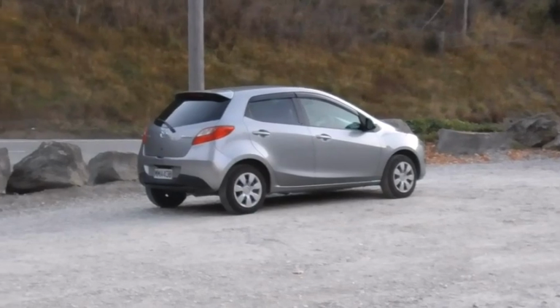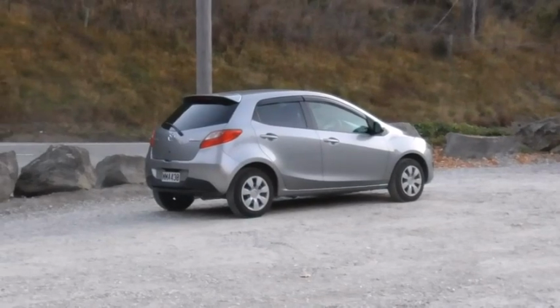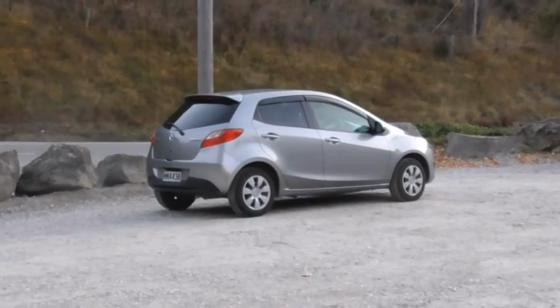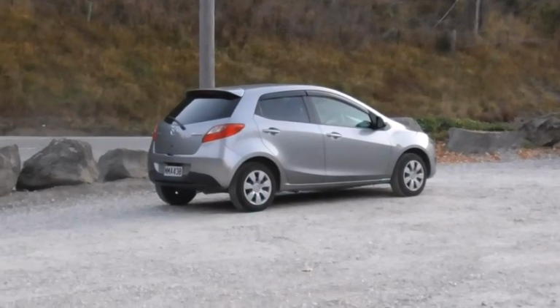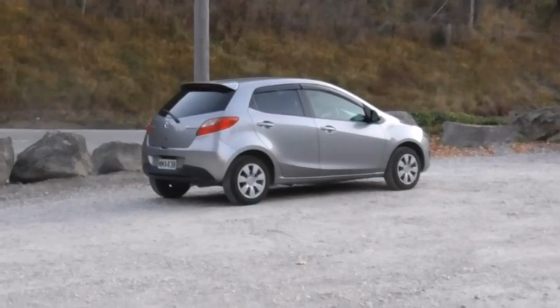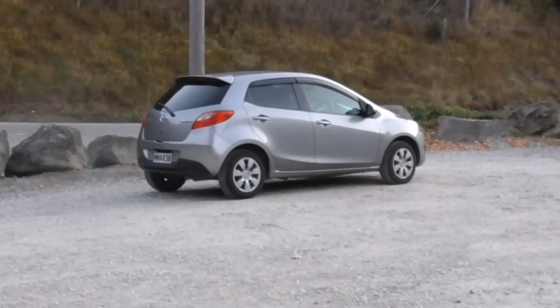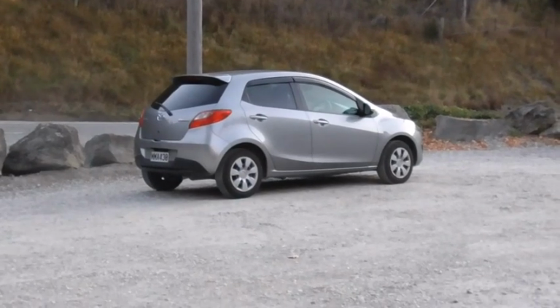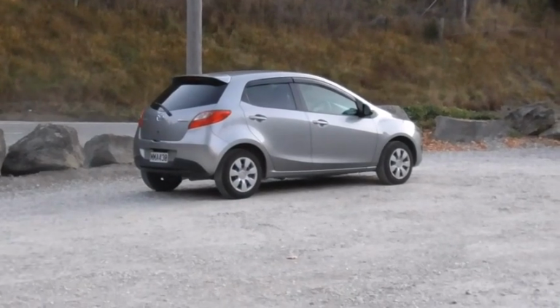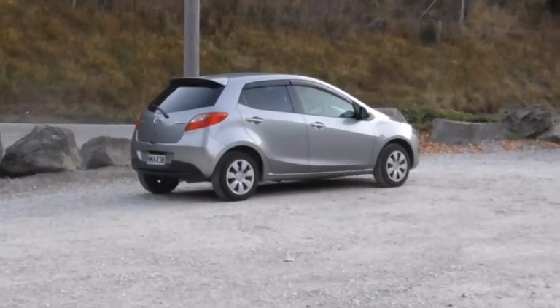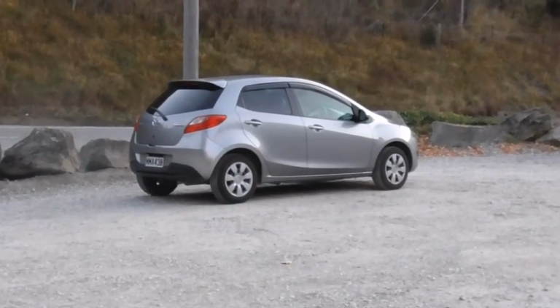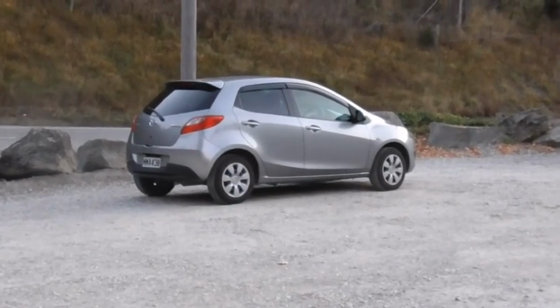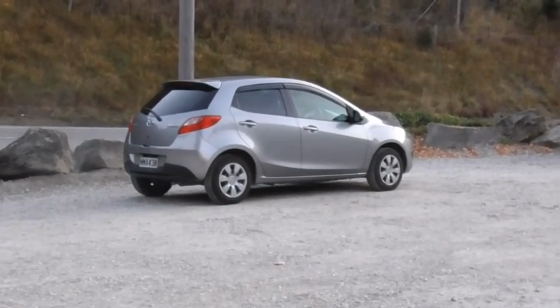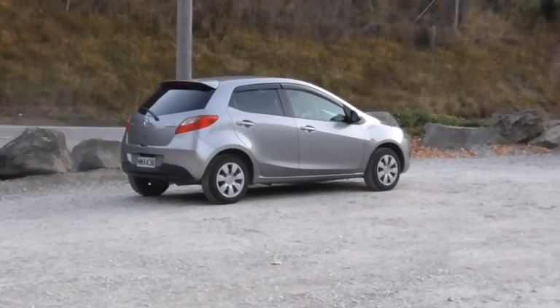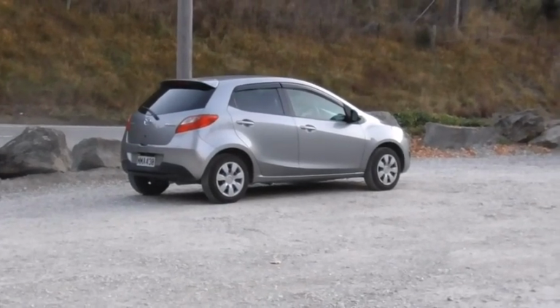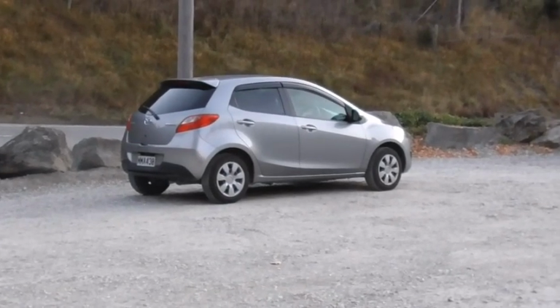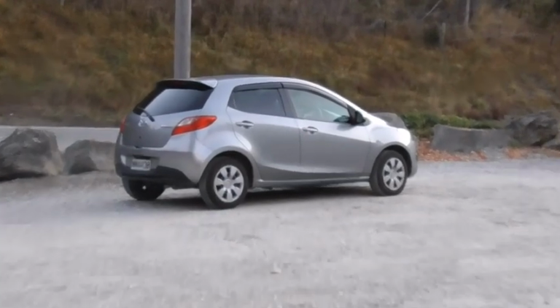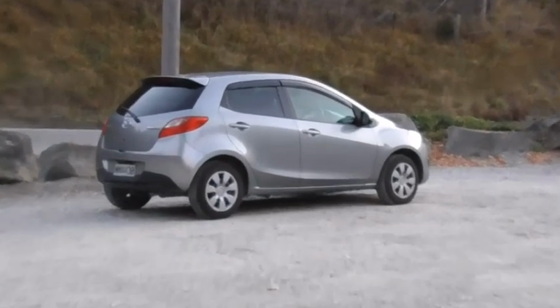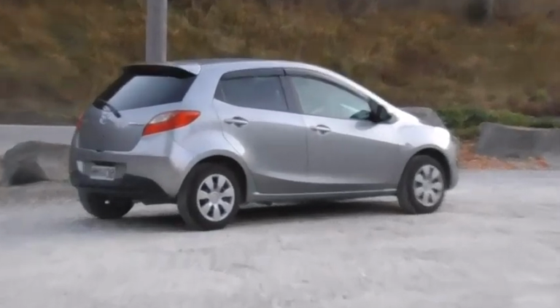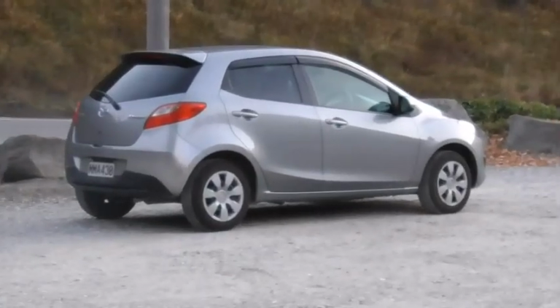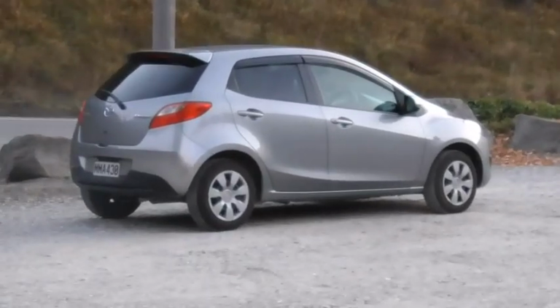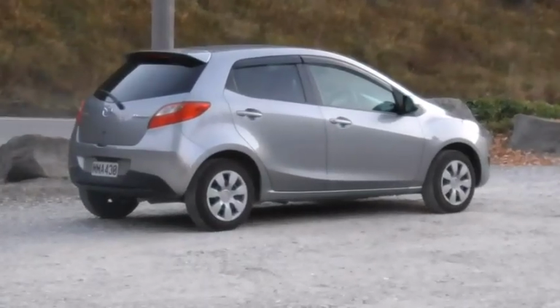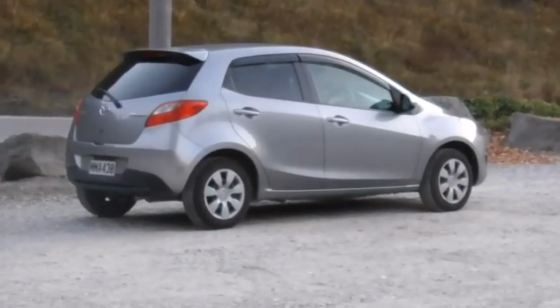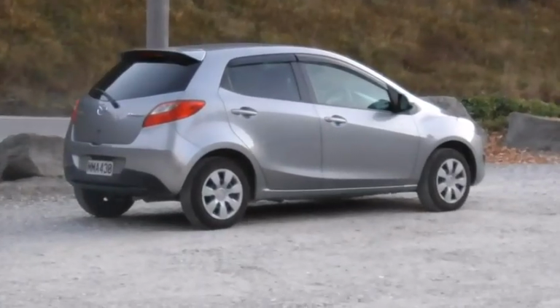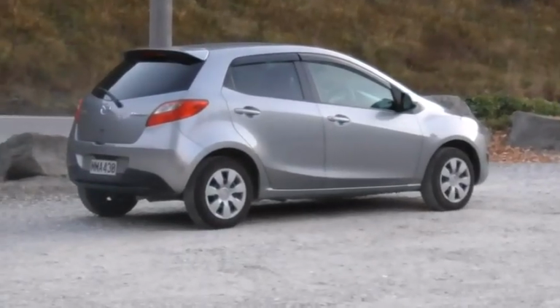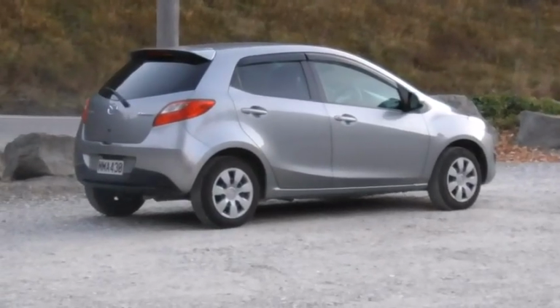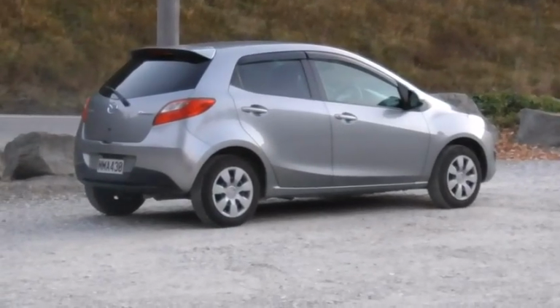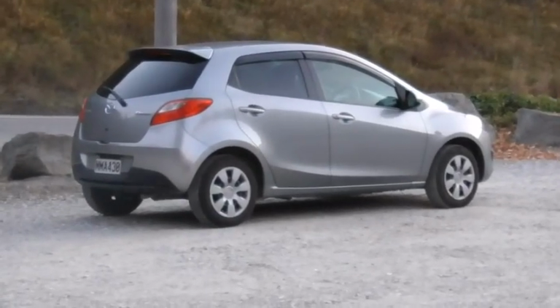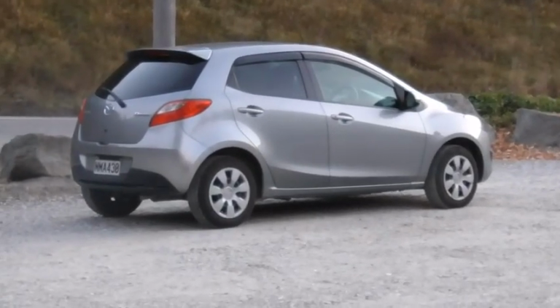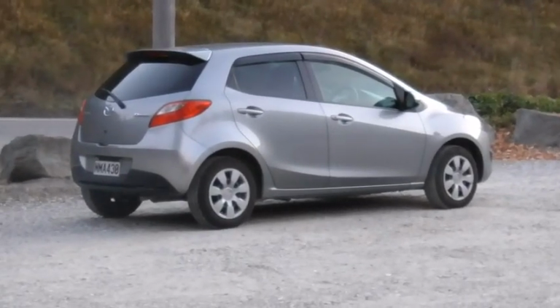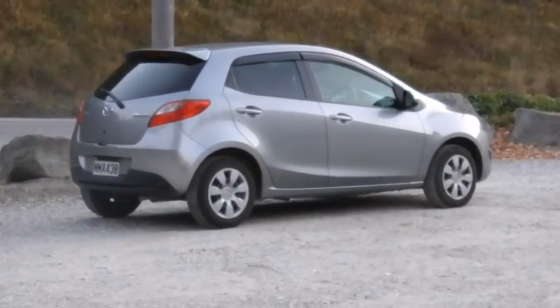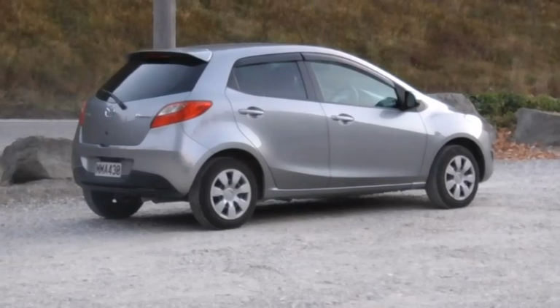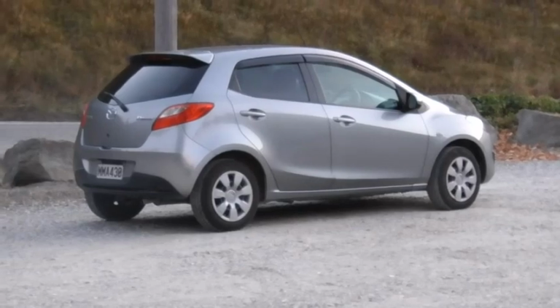That's the rental car that we hired. It's pretty good on petrol, which is what we need.